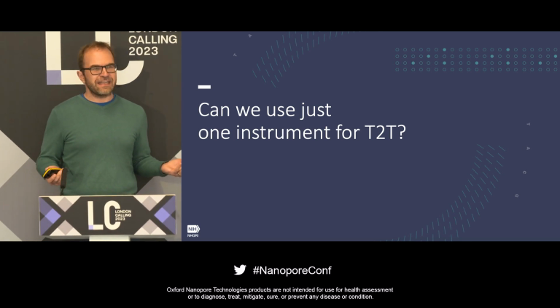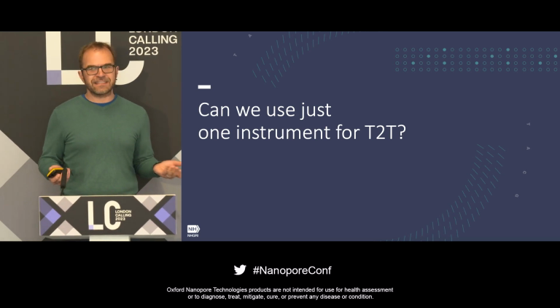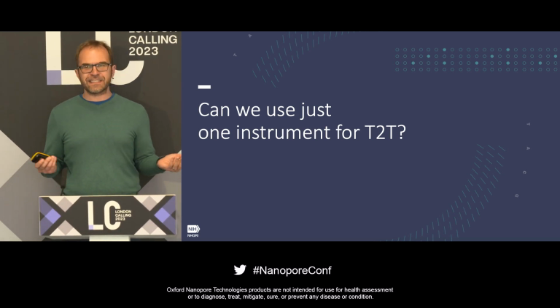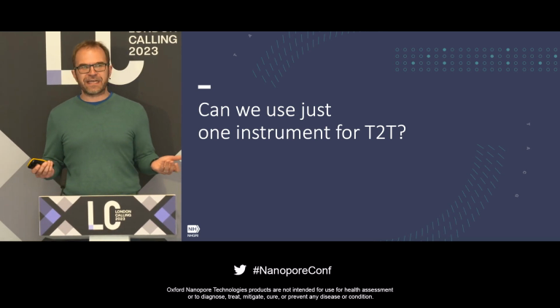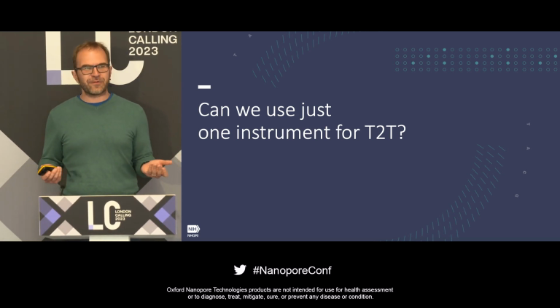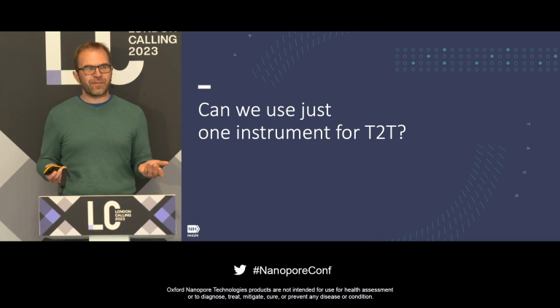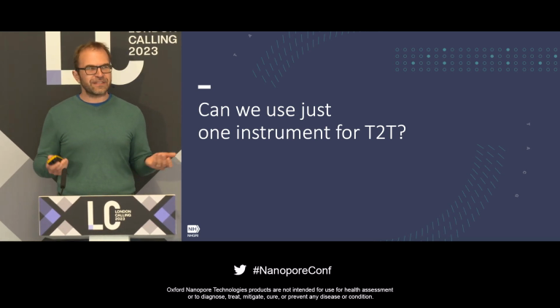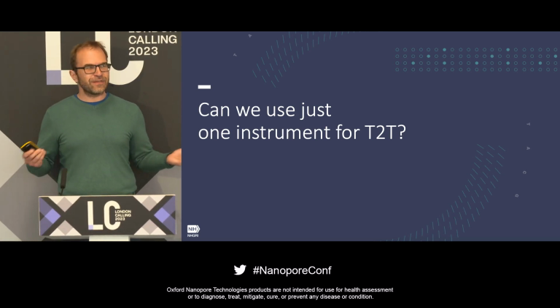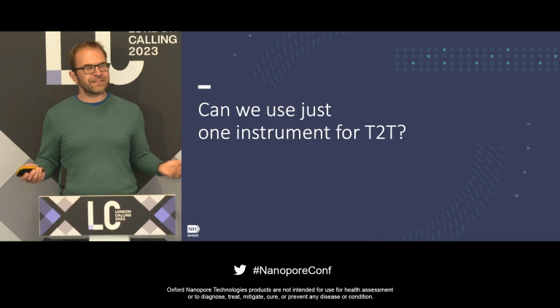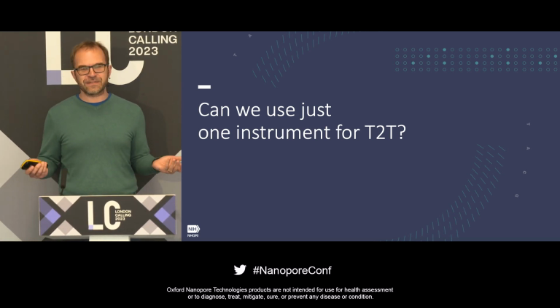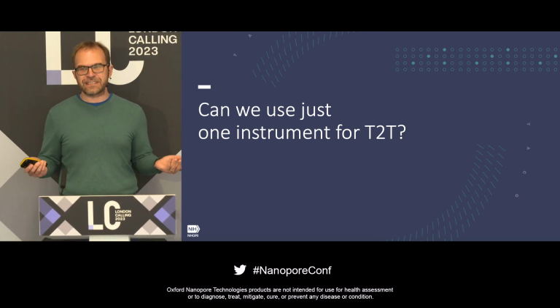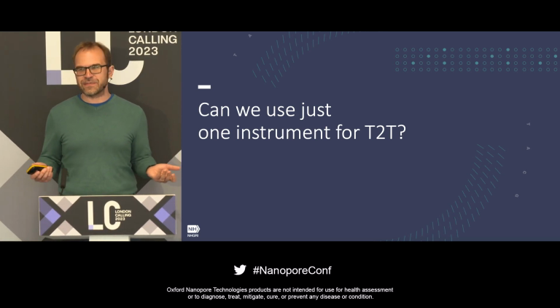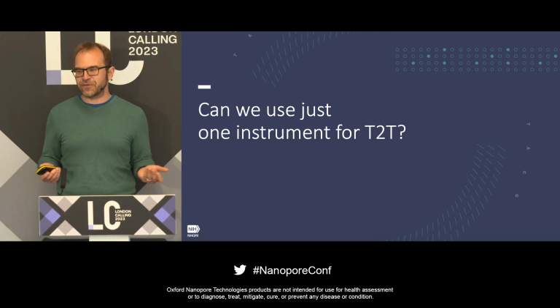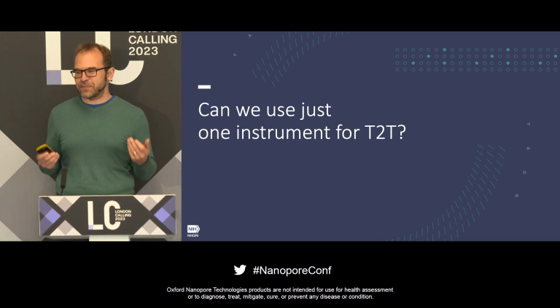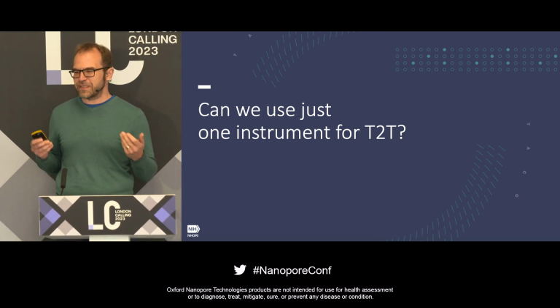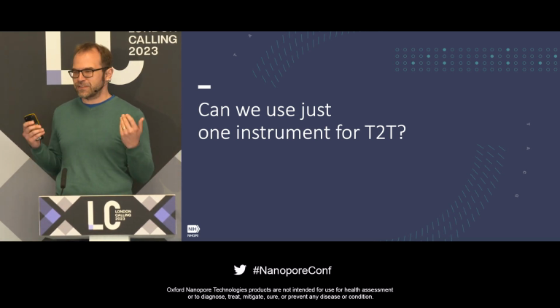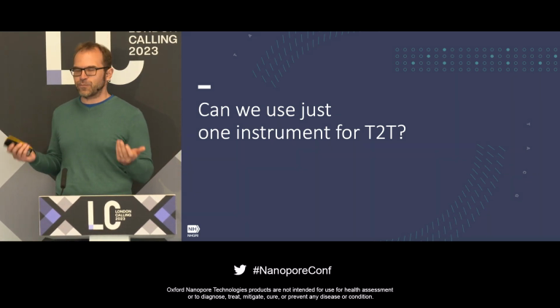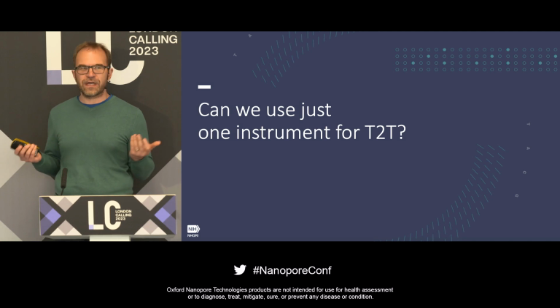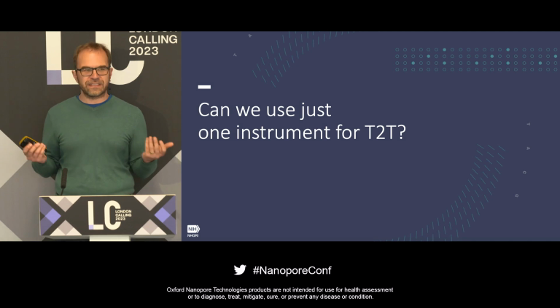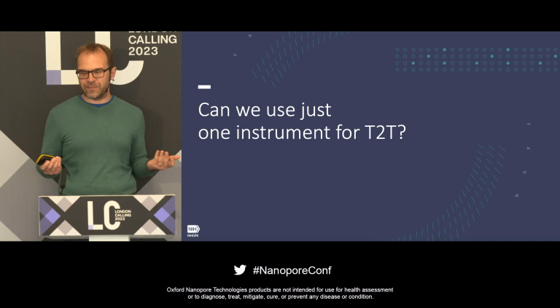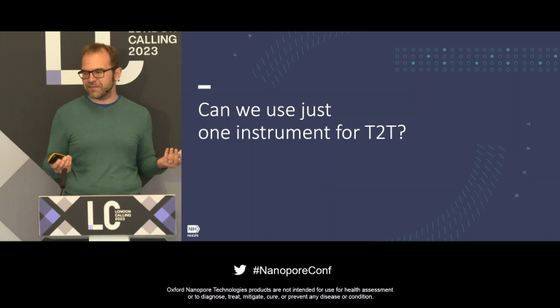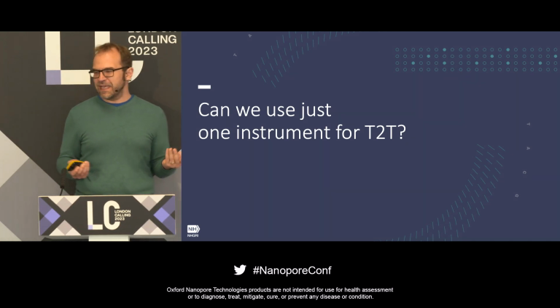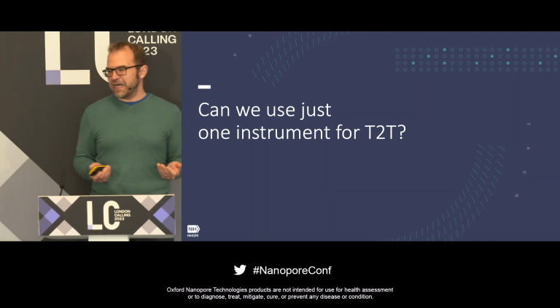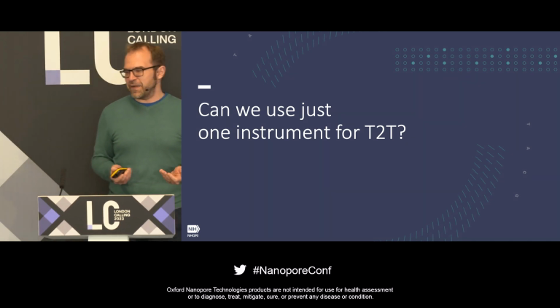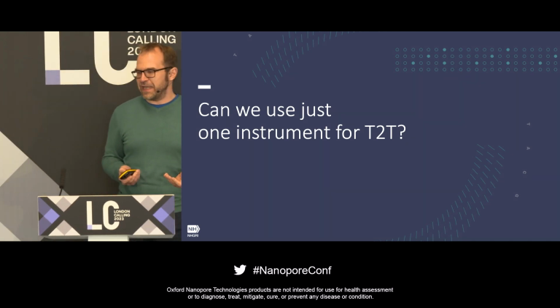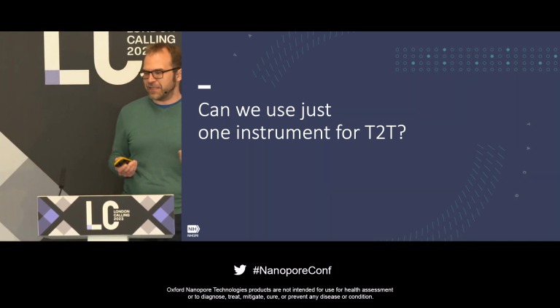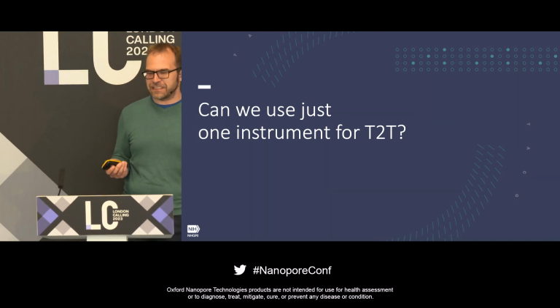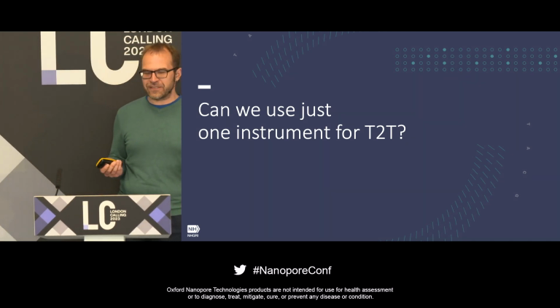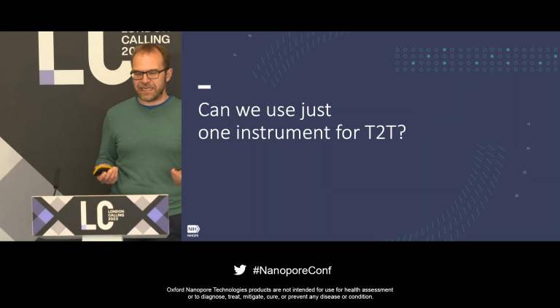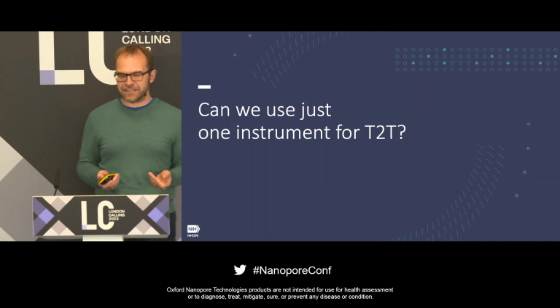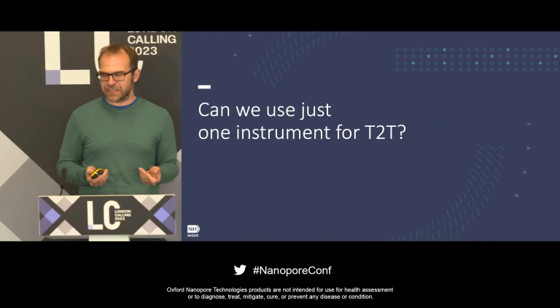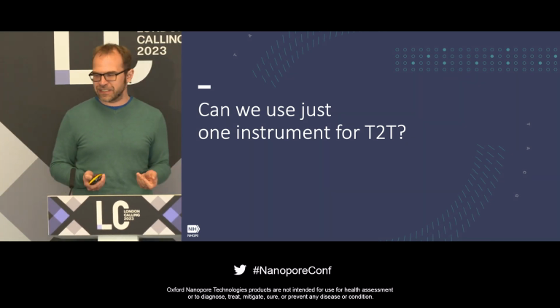The obvious follow-on question is: I don't want to buy two different sequencing instruments. Could we do this with just one instrument? And we set out to answer that question.